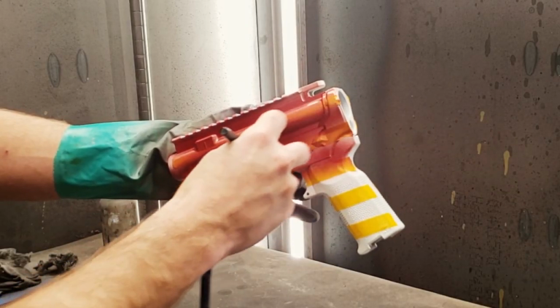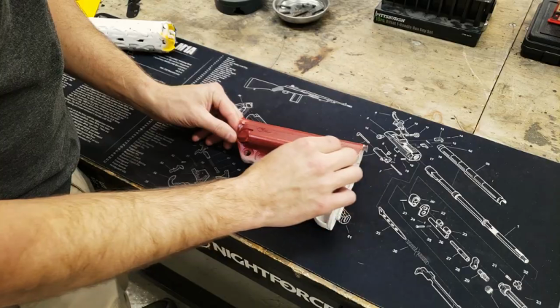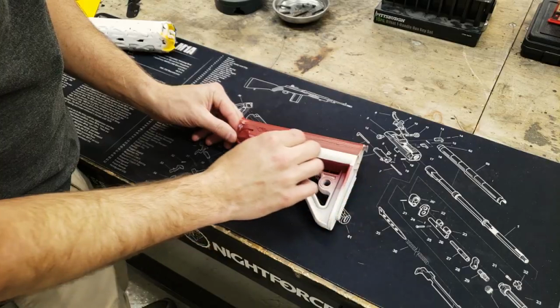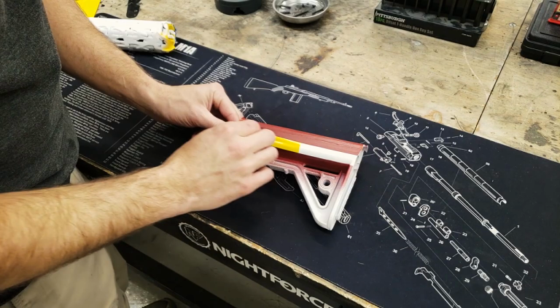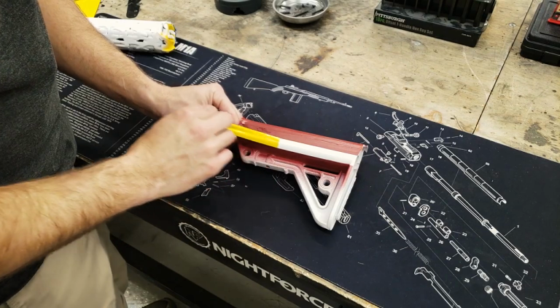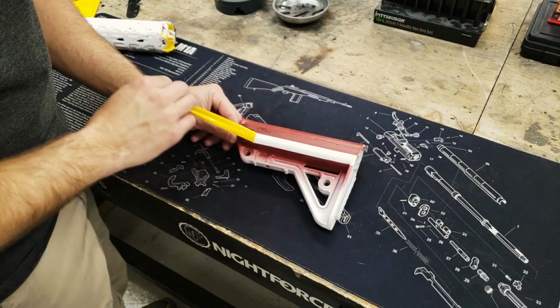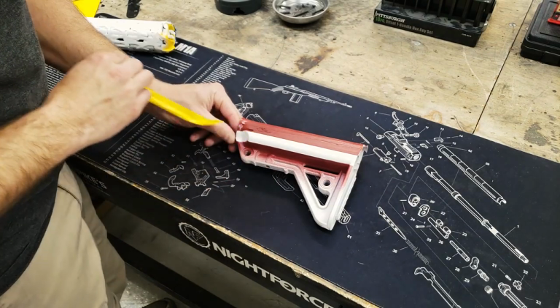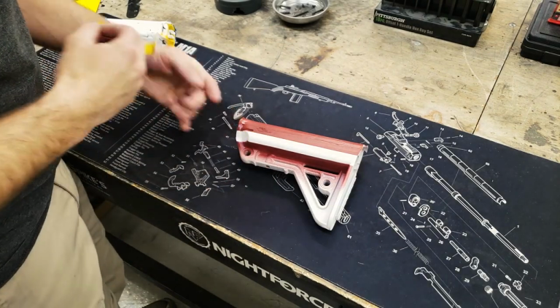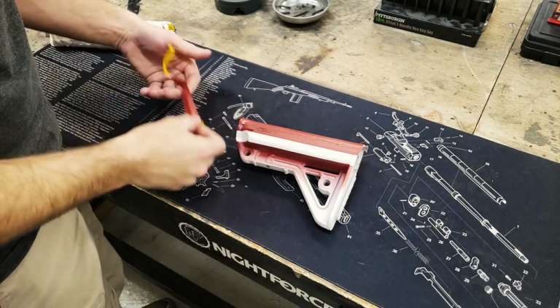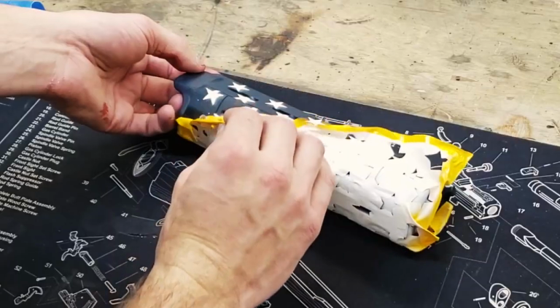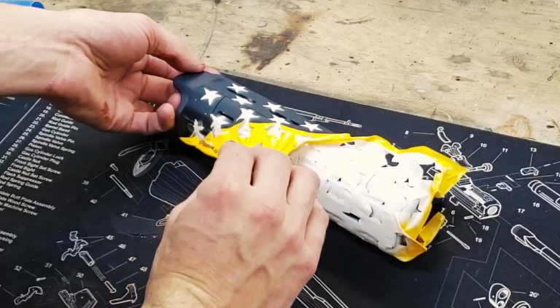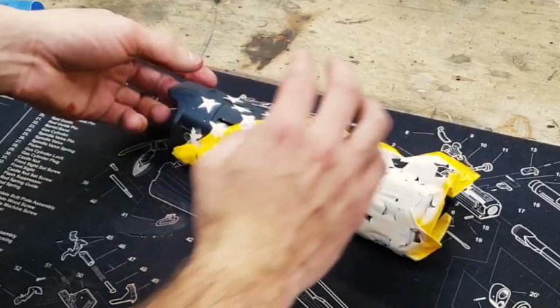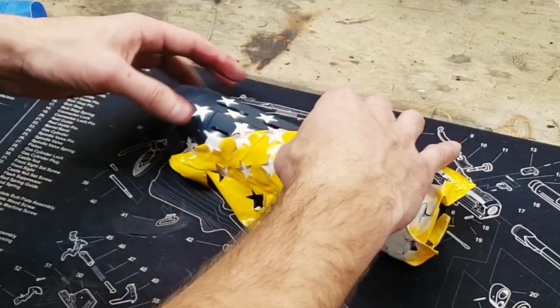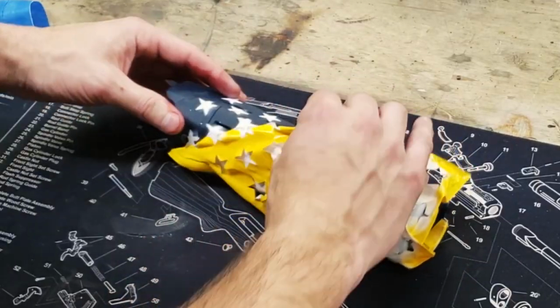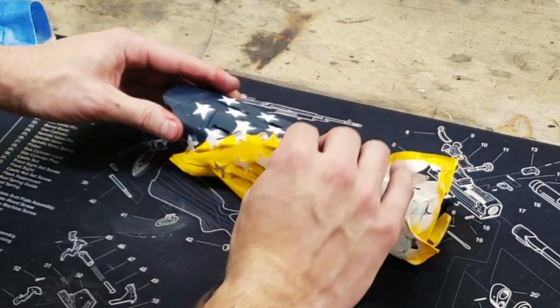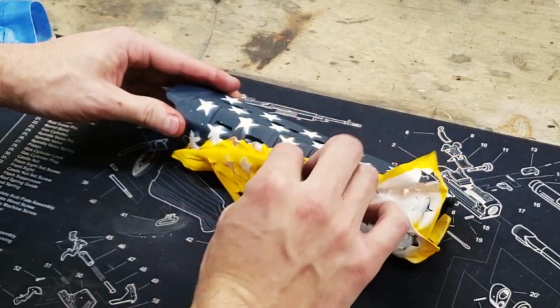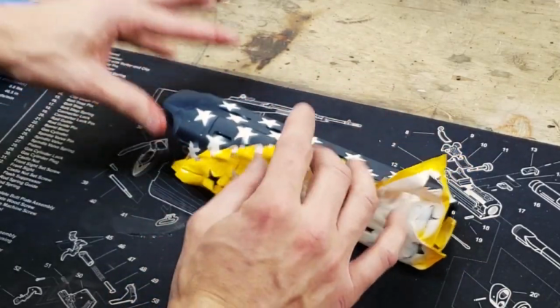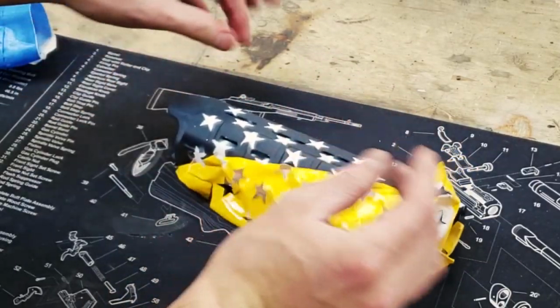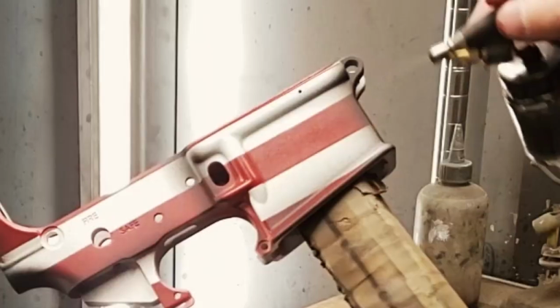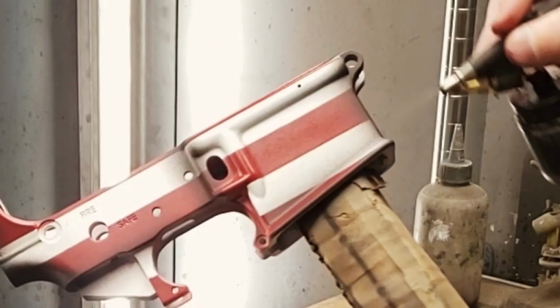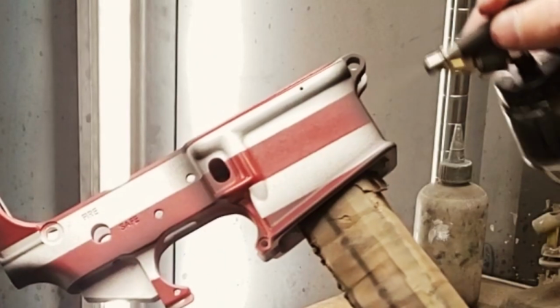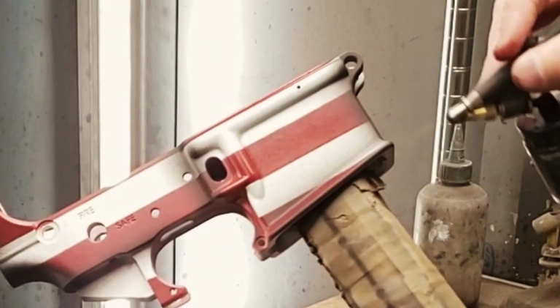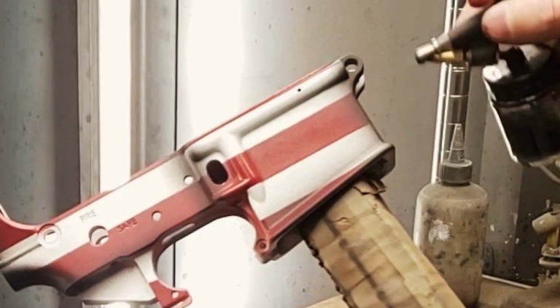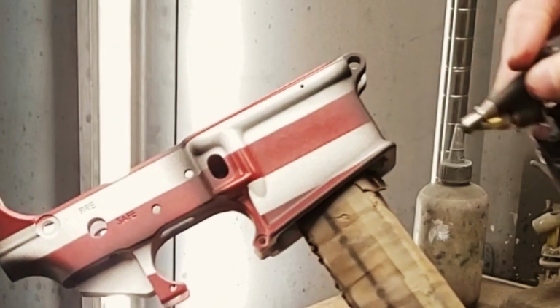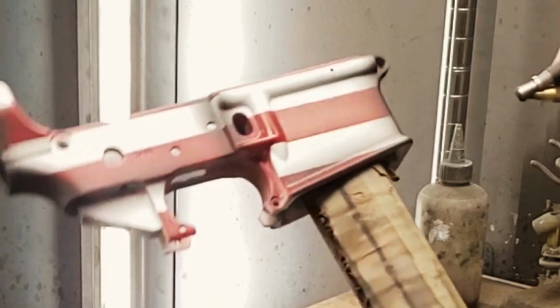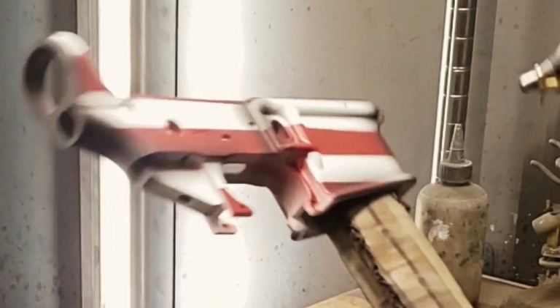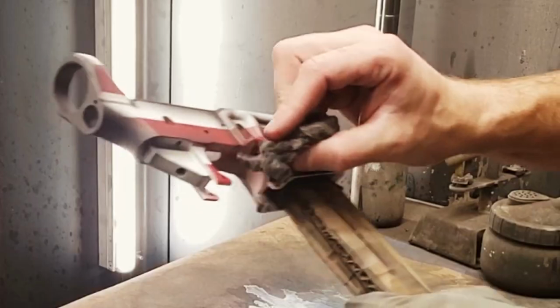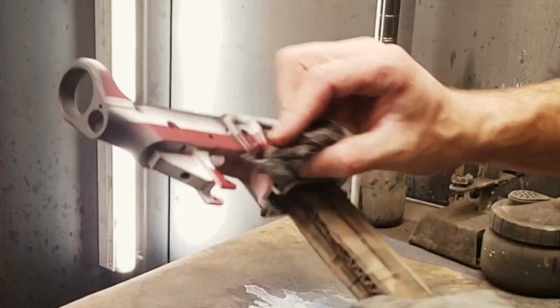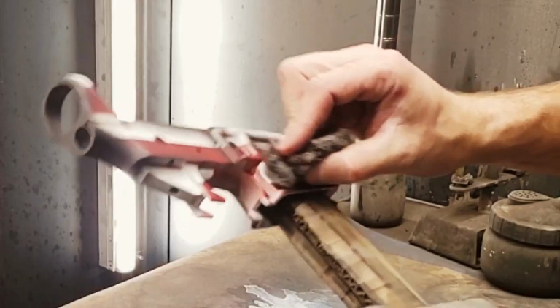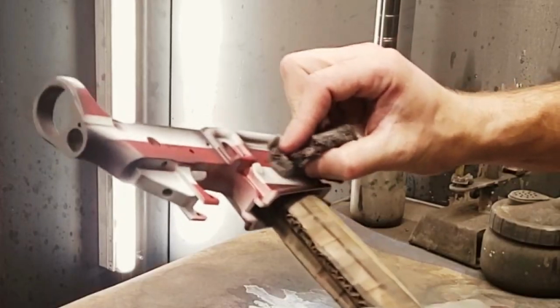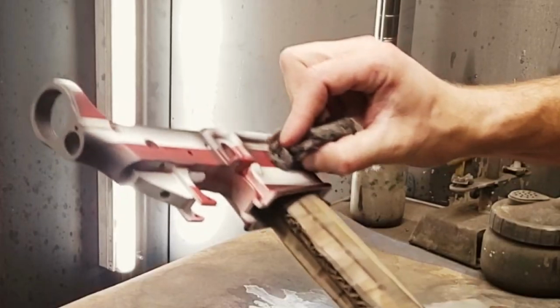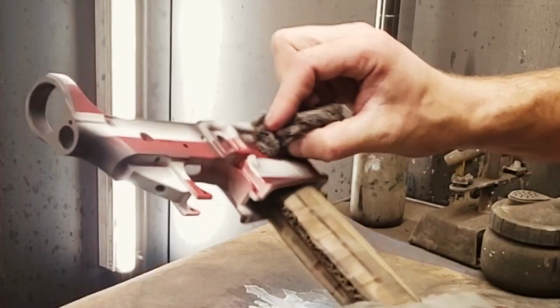Once the red cures, we can remove the stencils. Lastly, we'll lightly distress the project with some black and steel wool.